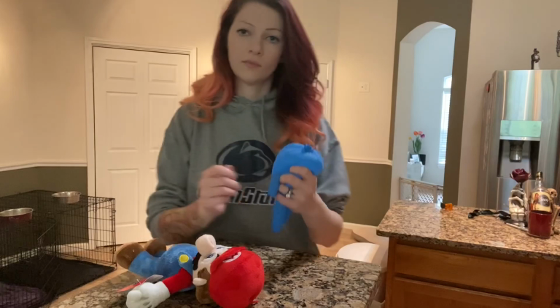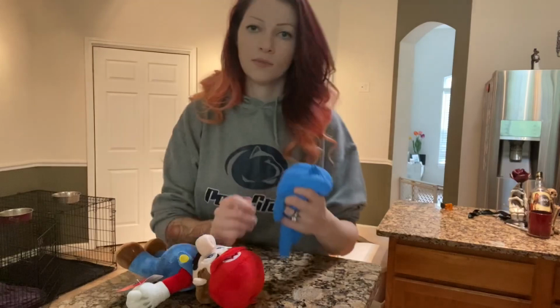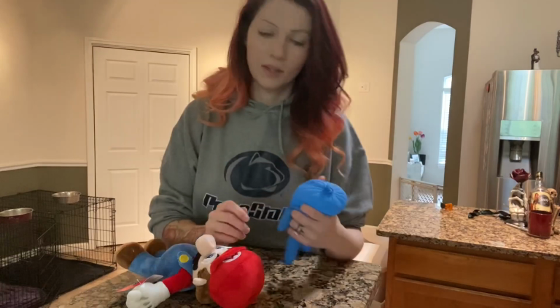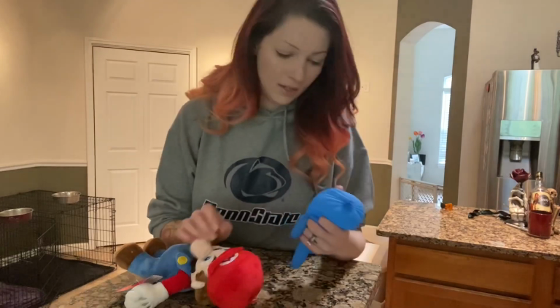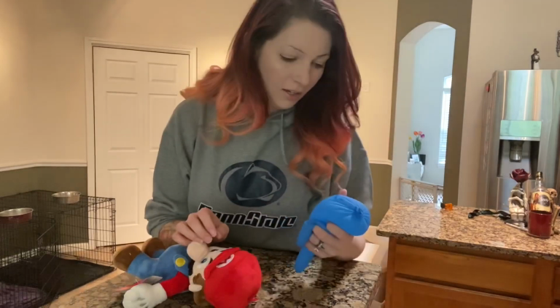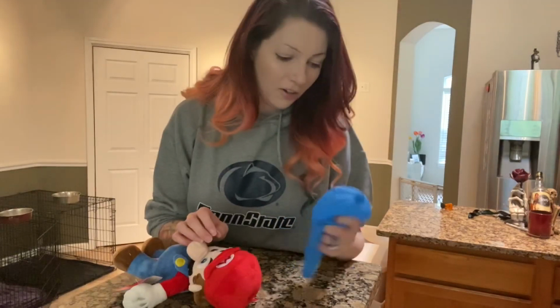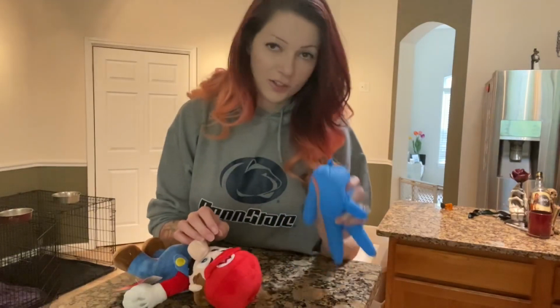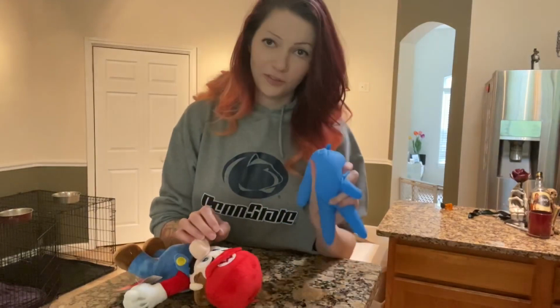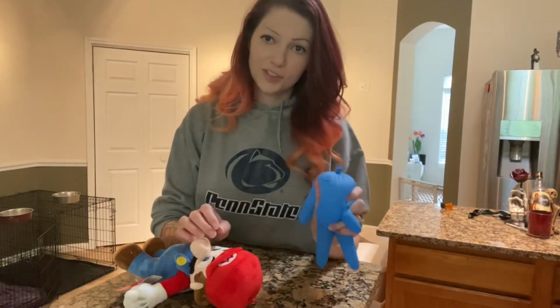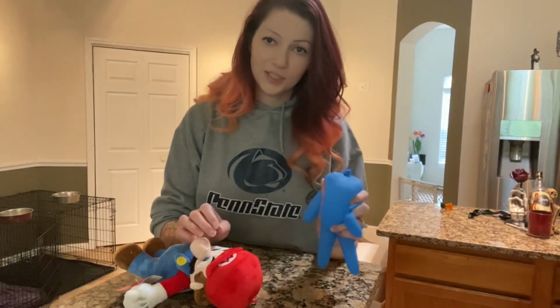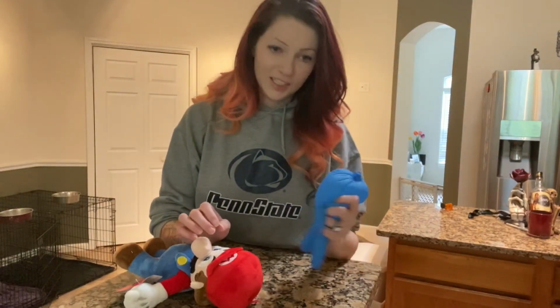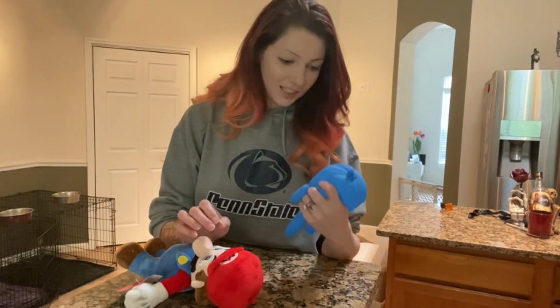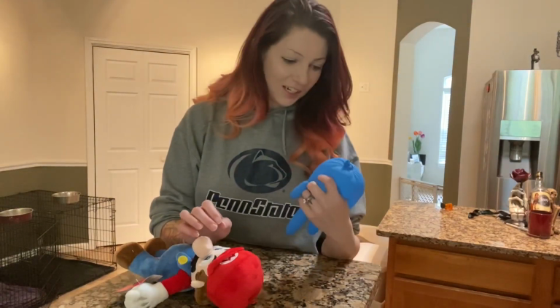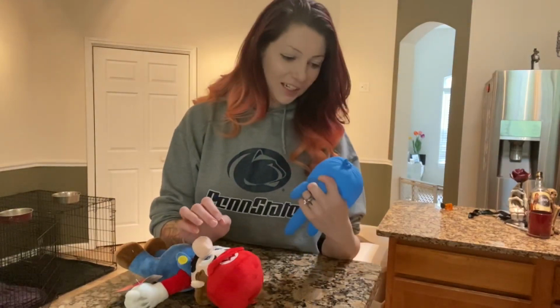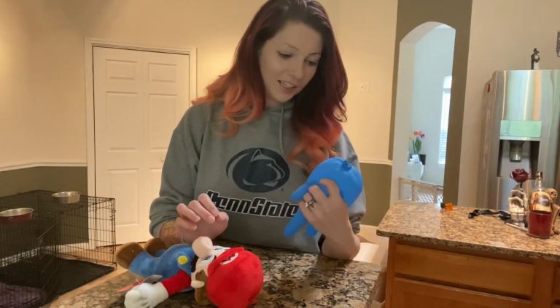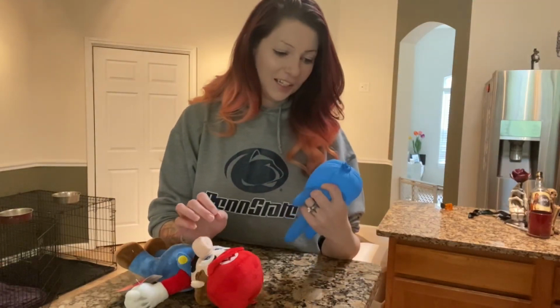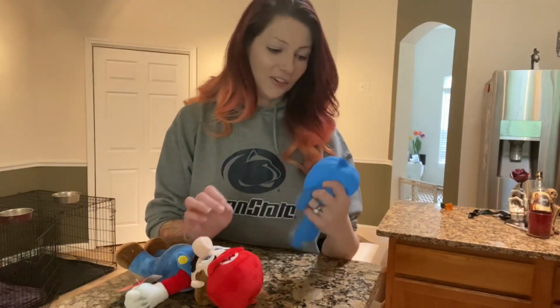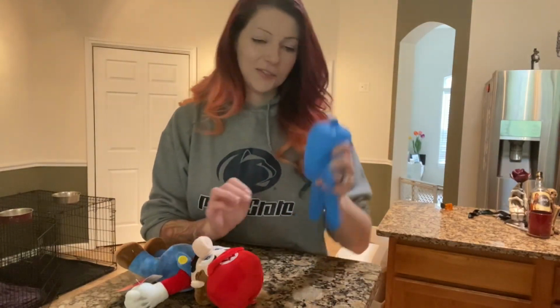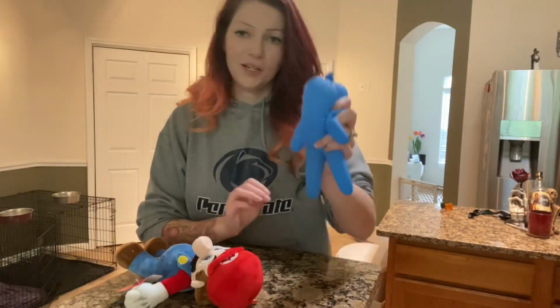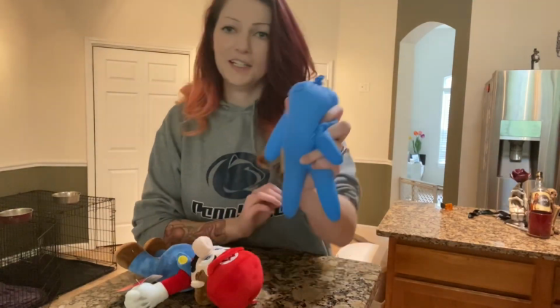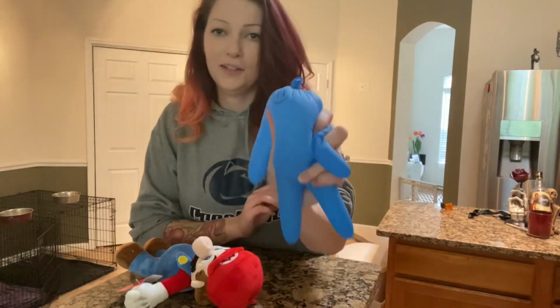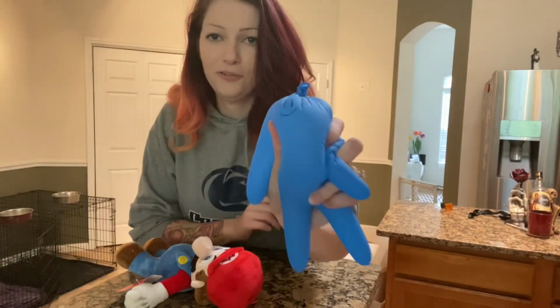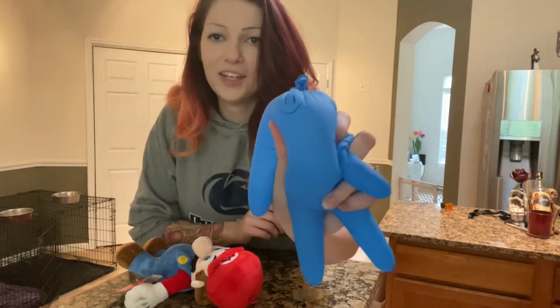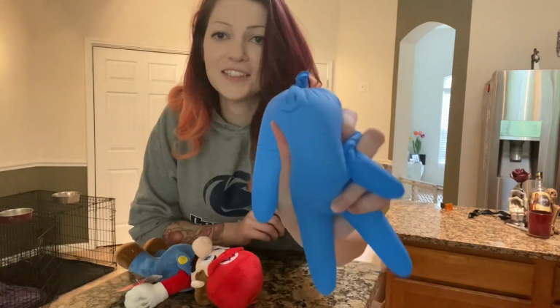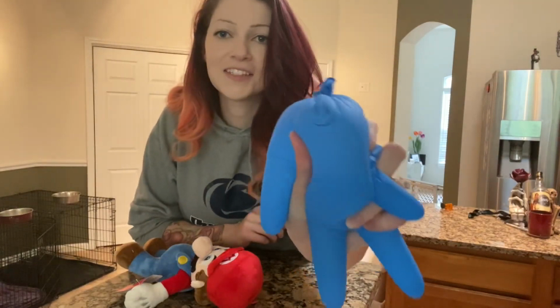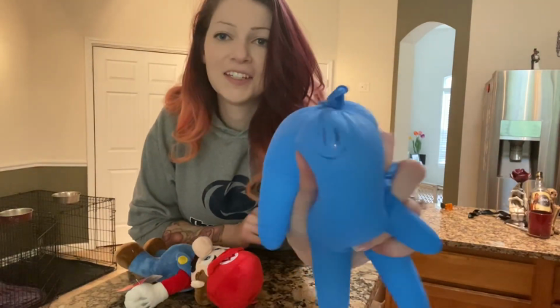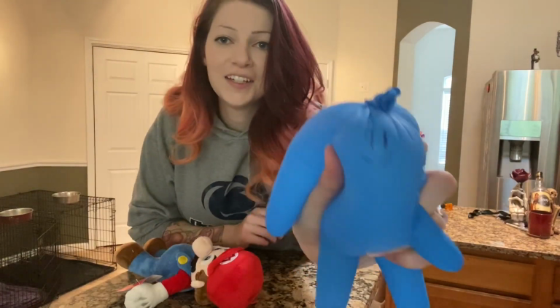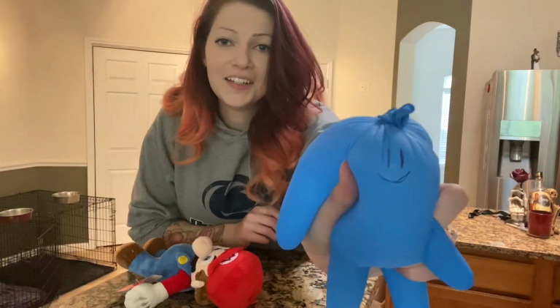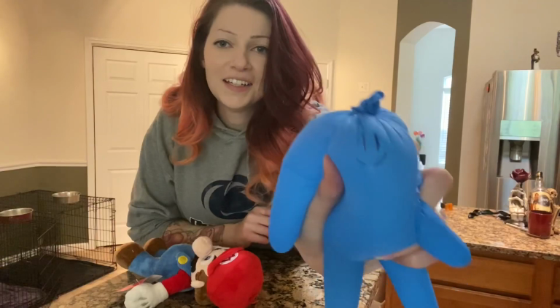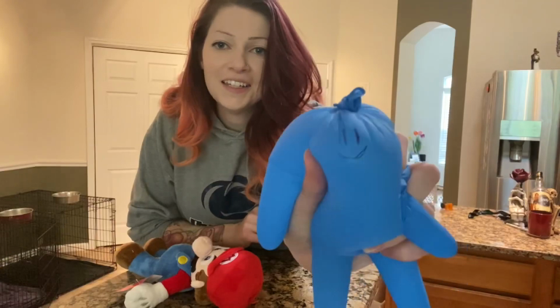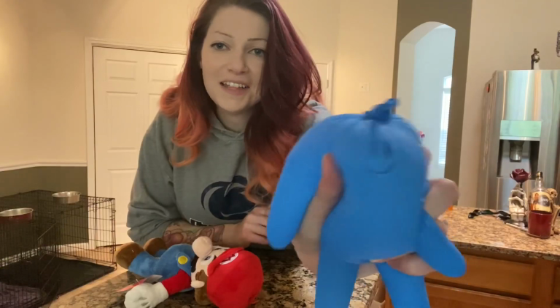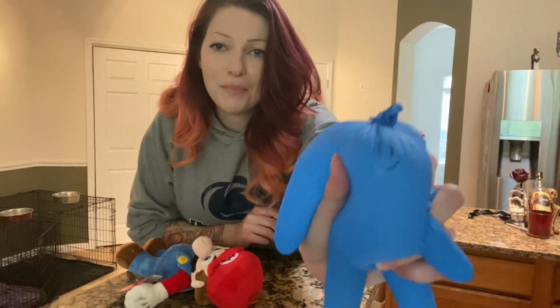I fixed my EDS gut and added a little face. He's happy!